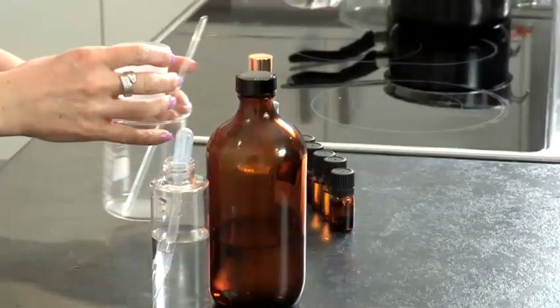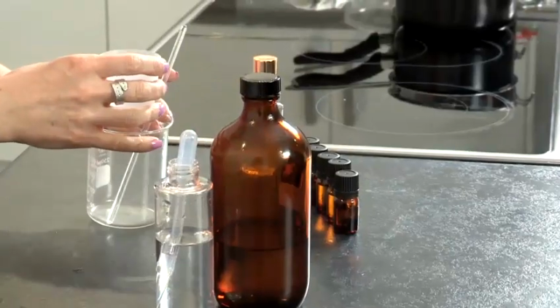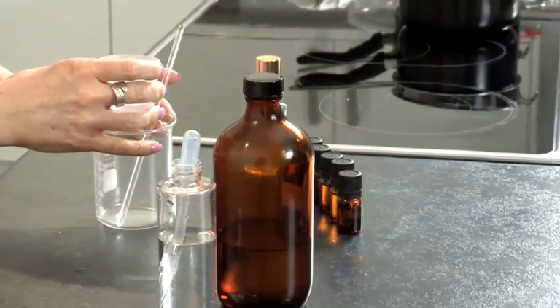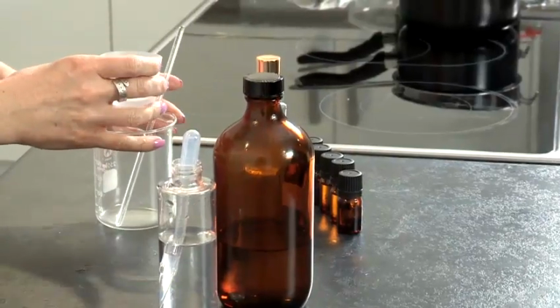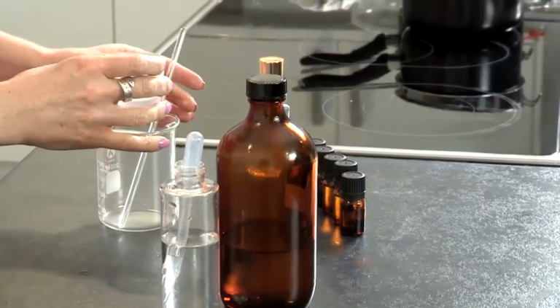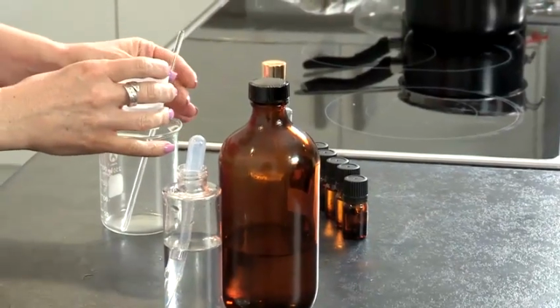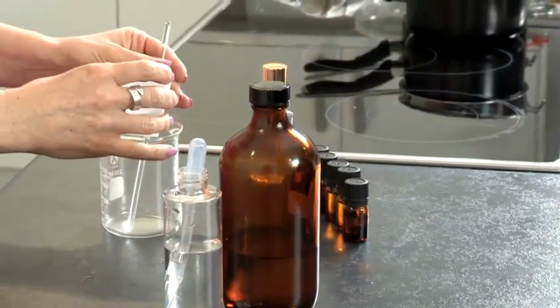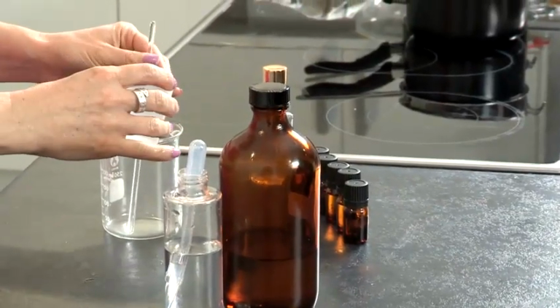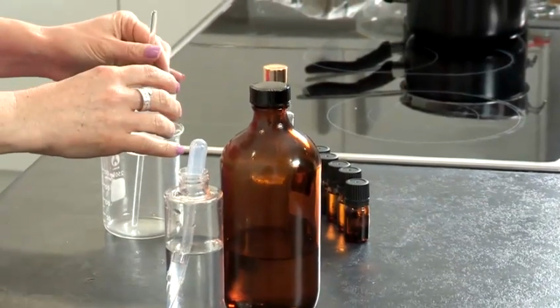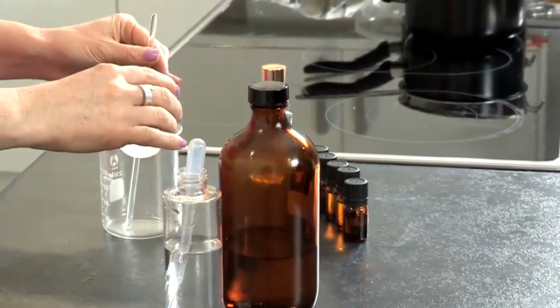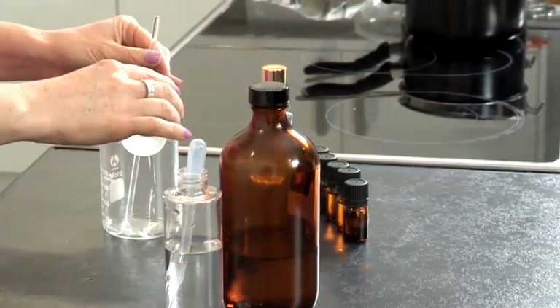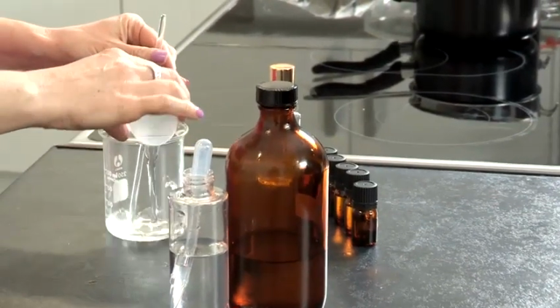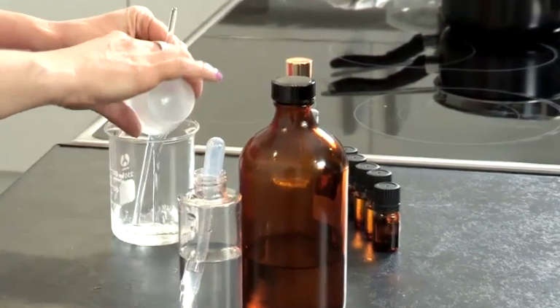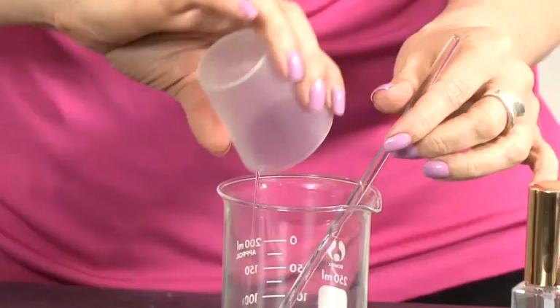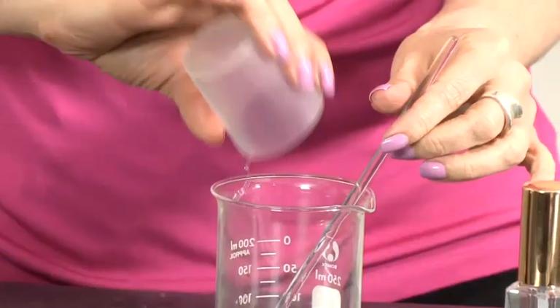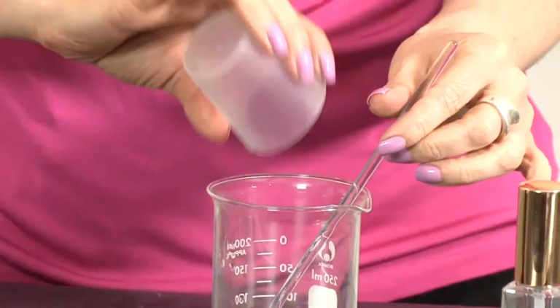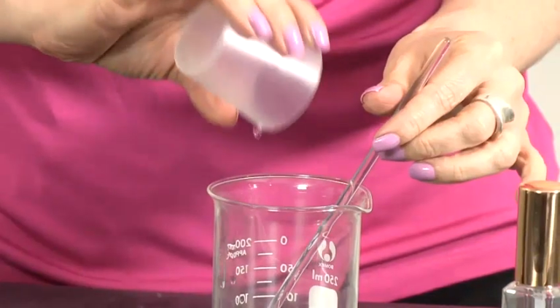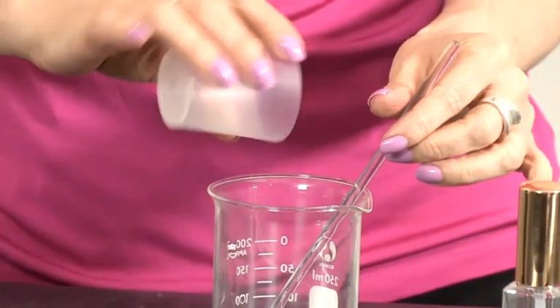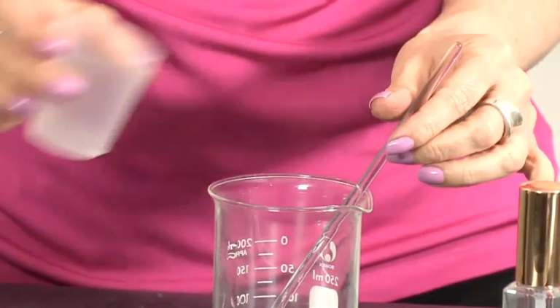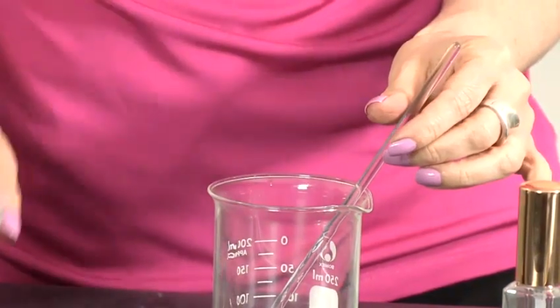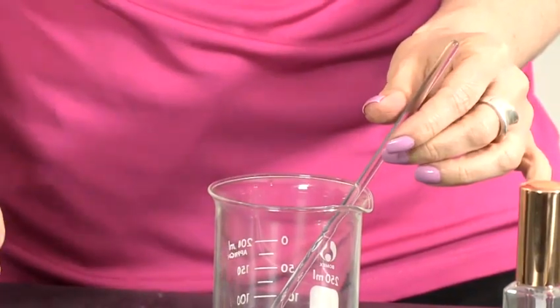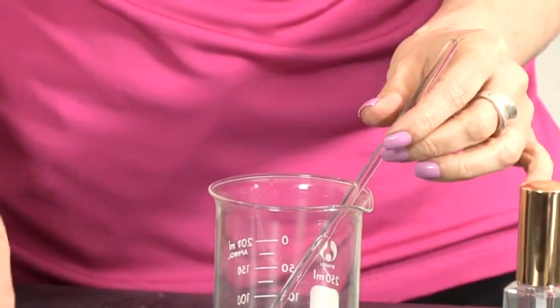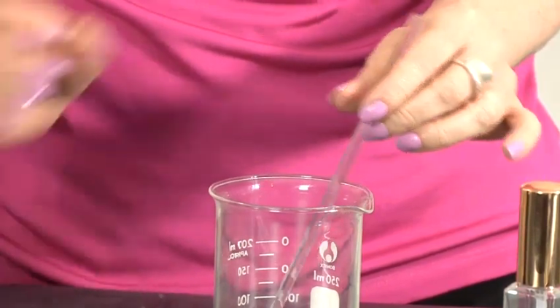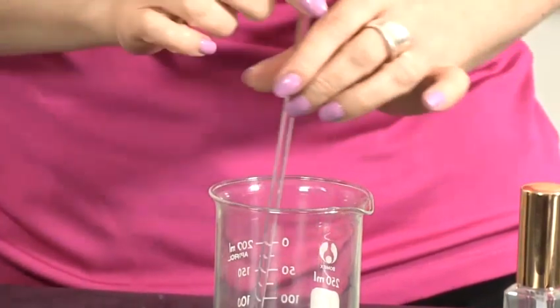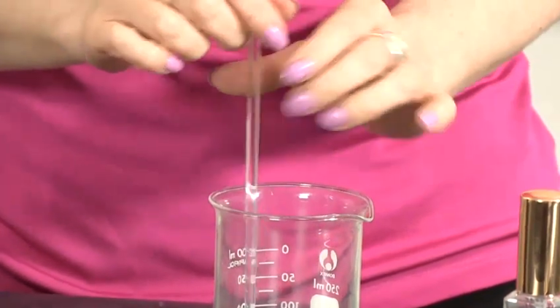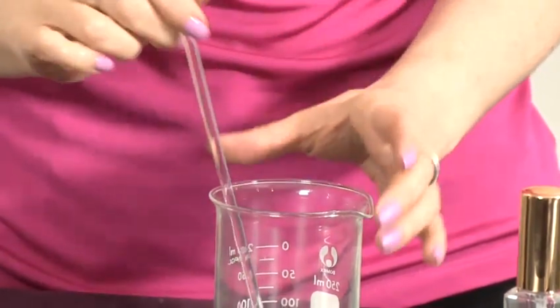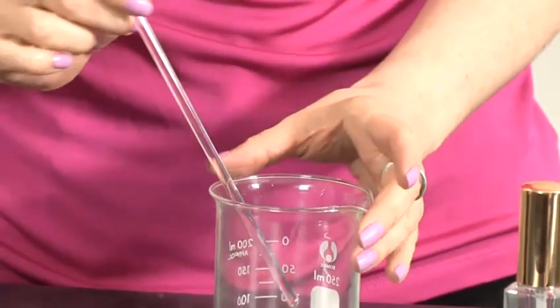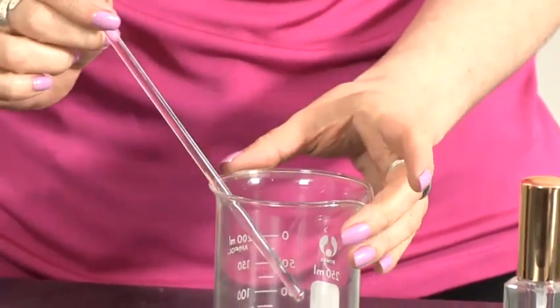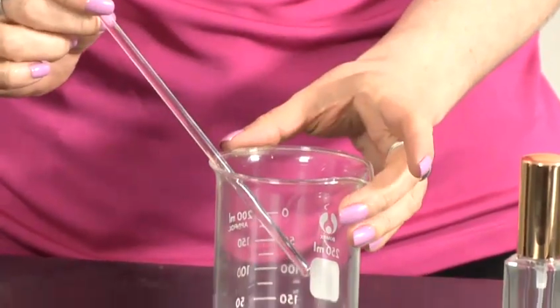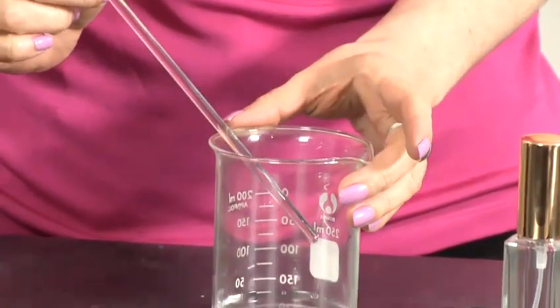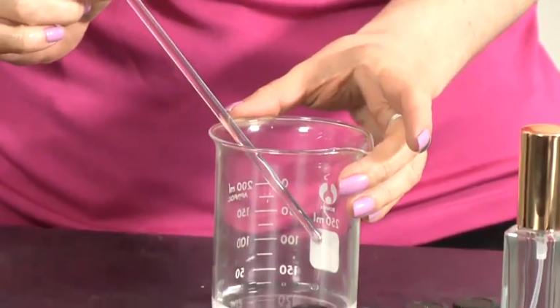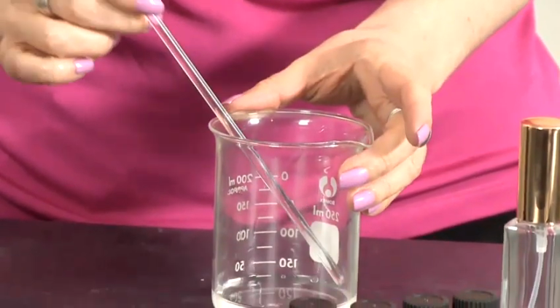So we're going to take 27ml of perfumers alcohol and pour that into our beaker. I'm going to use this as the base of our cologne.